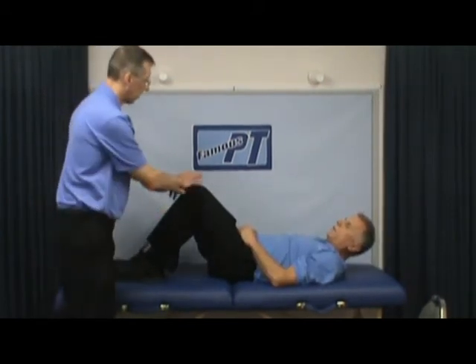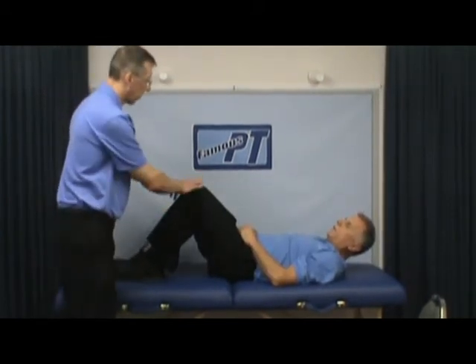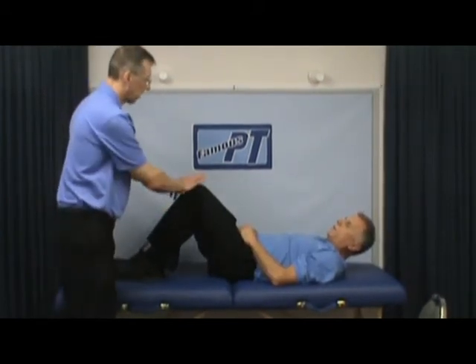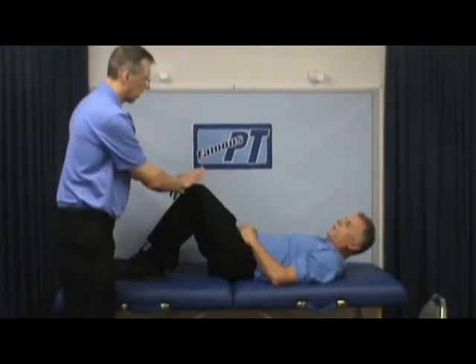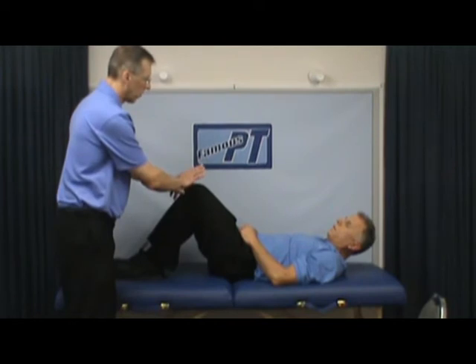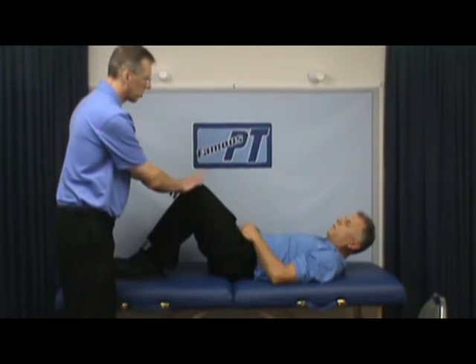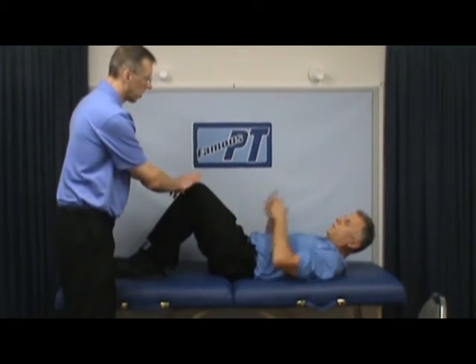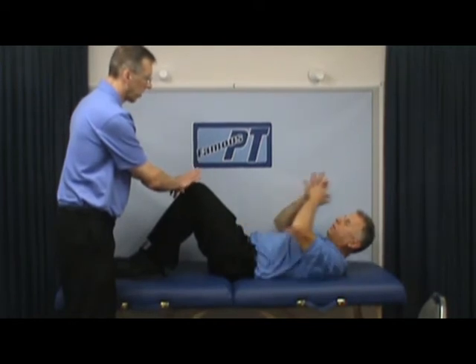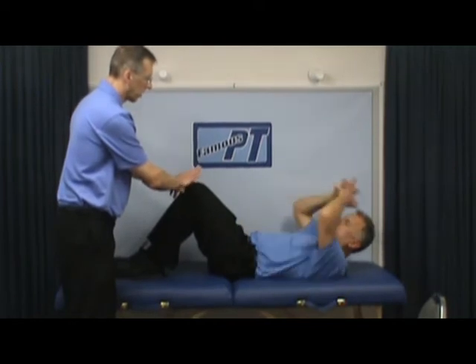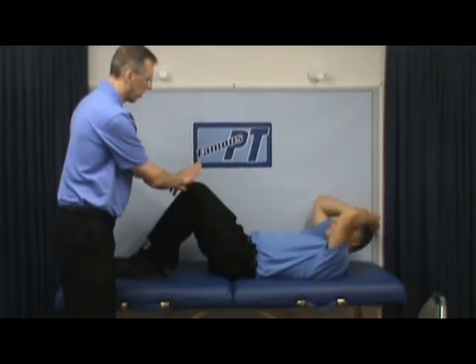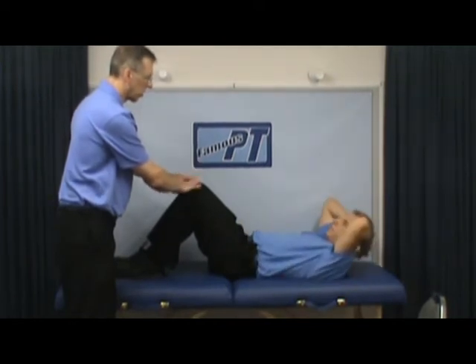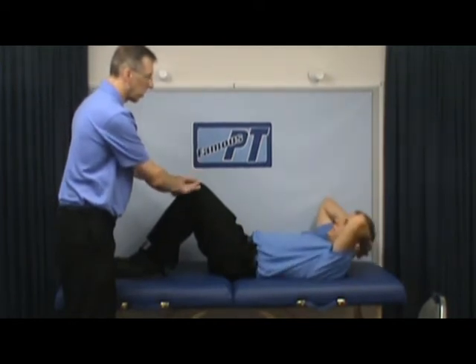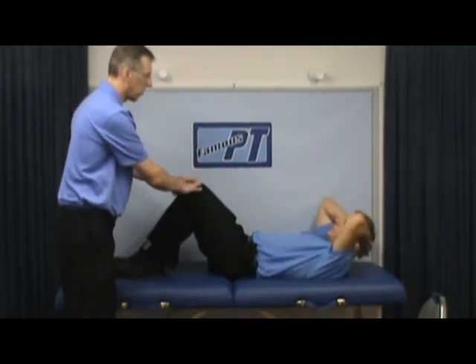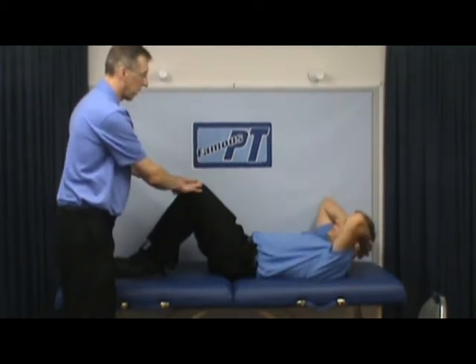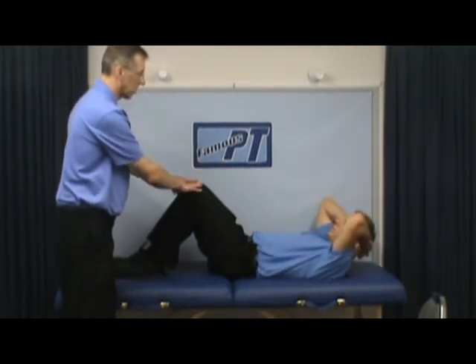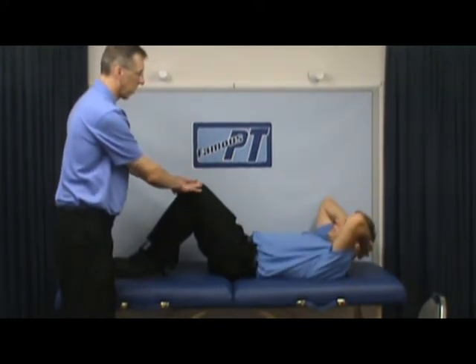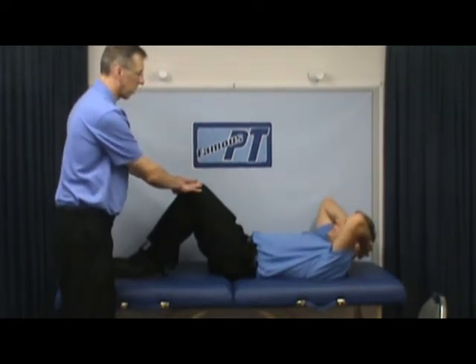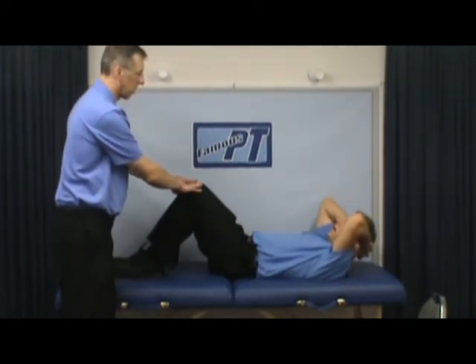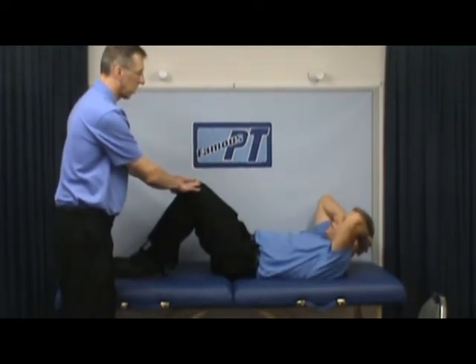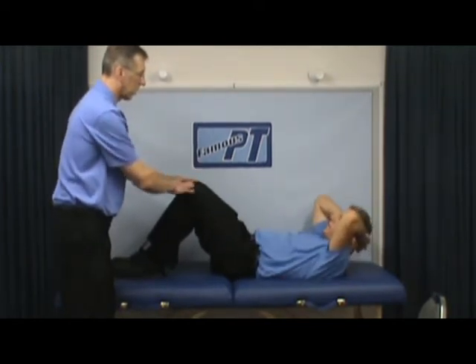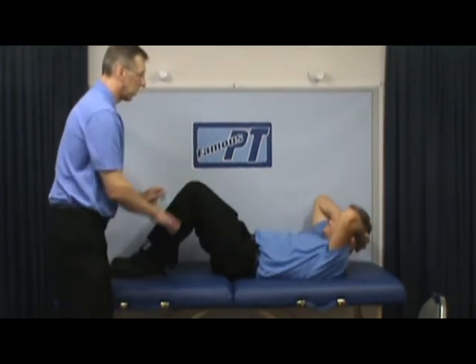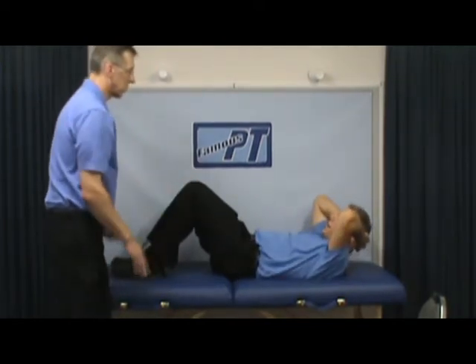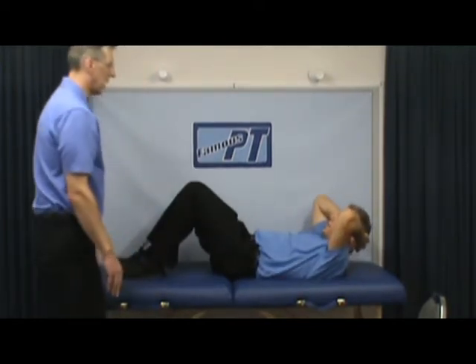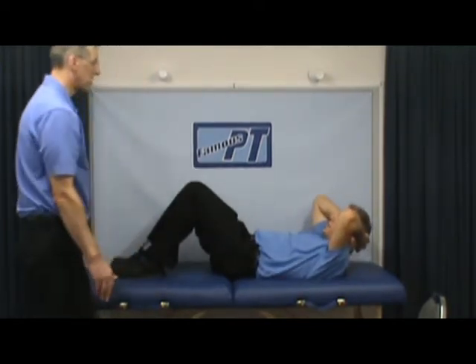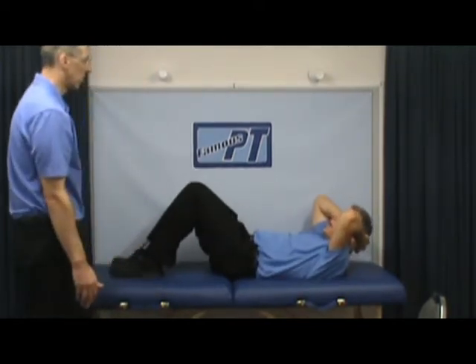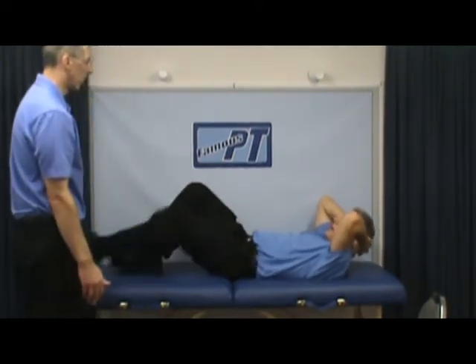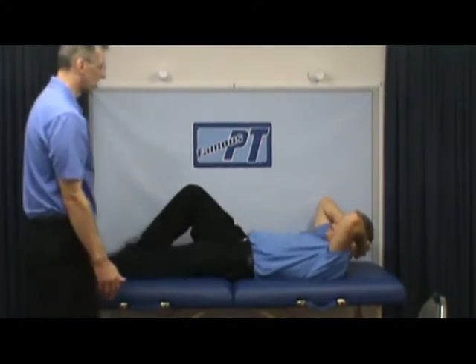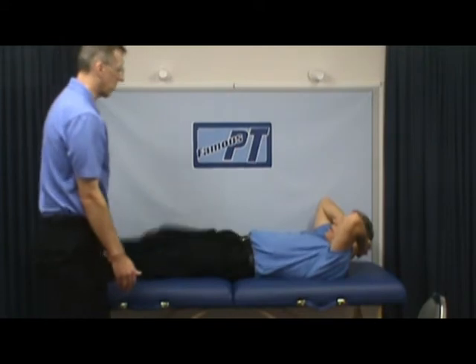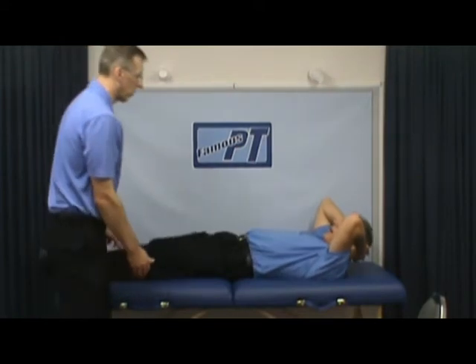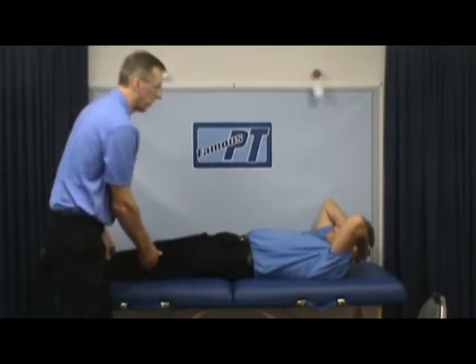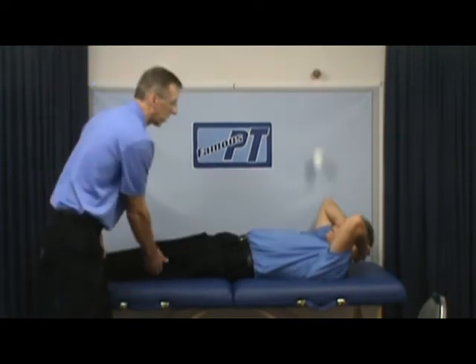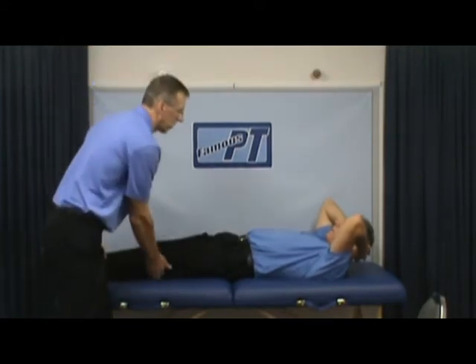By the way, would you start the pelvic tilt with your knees bent like this? Yeah, that's a lot easier than the first time you're doing a pelvic tilt.